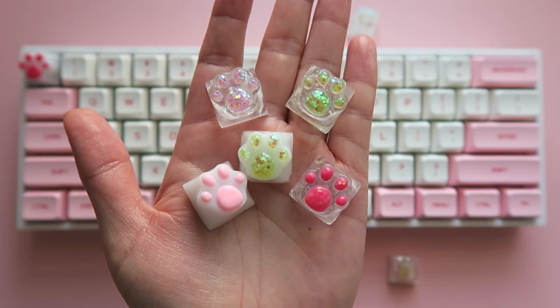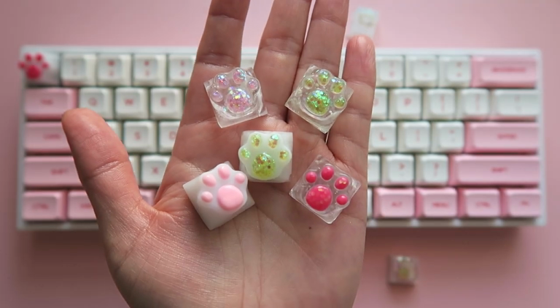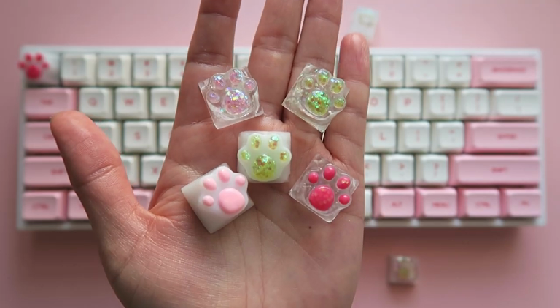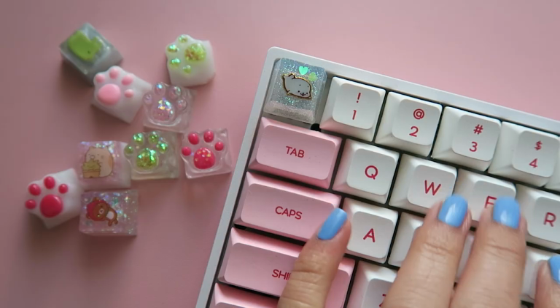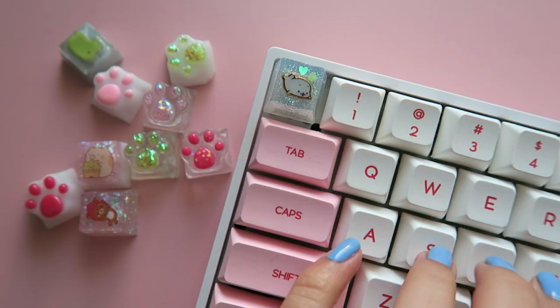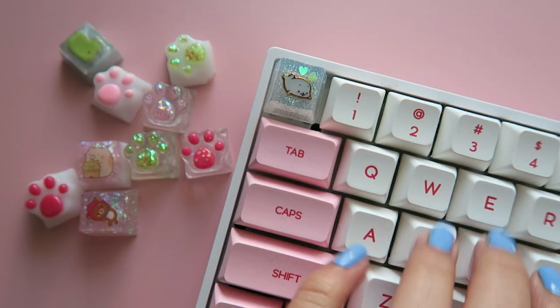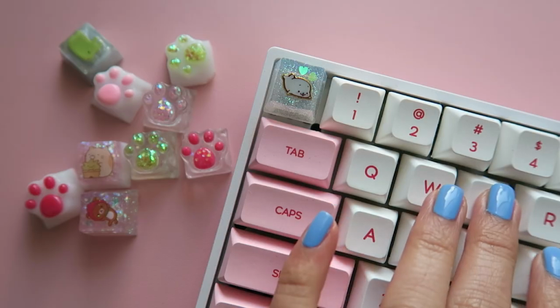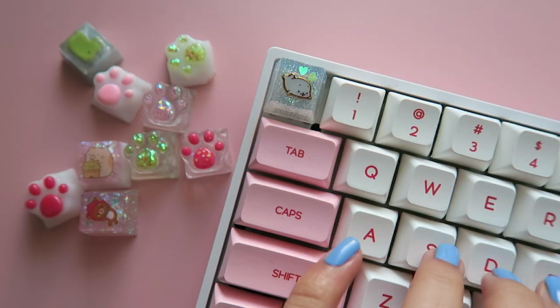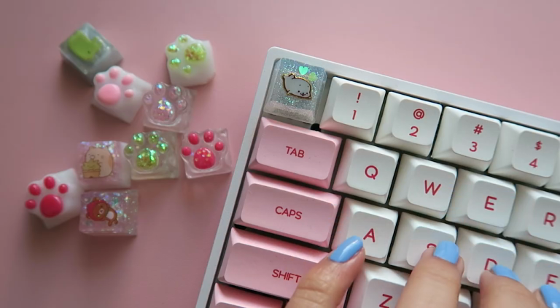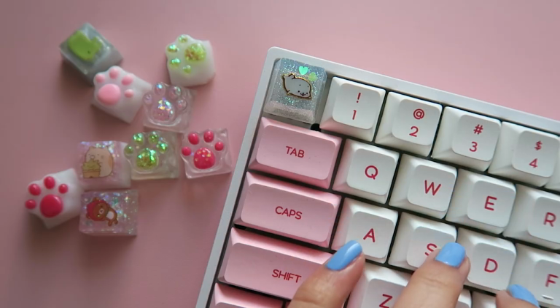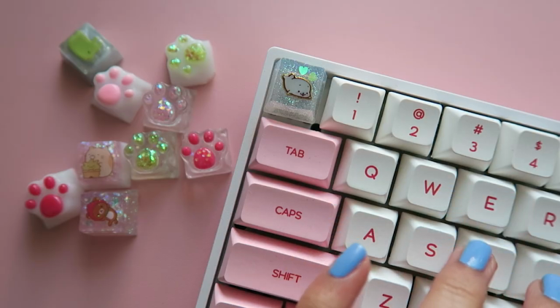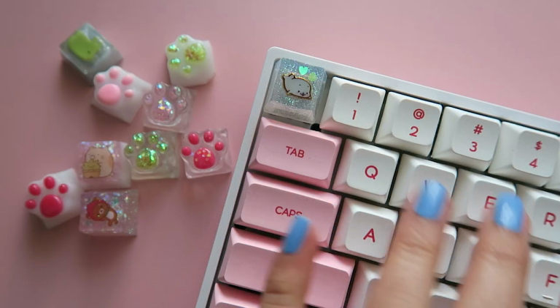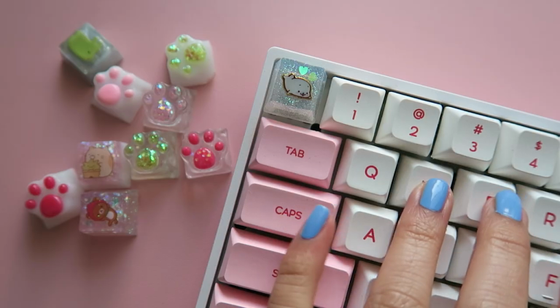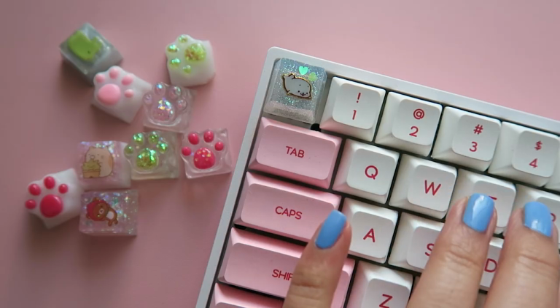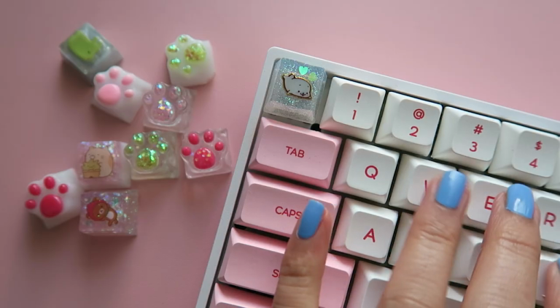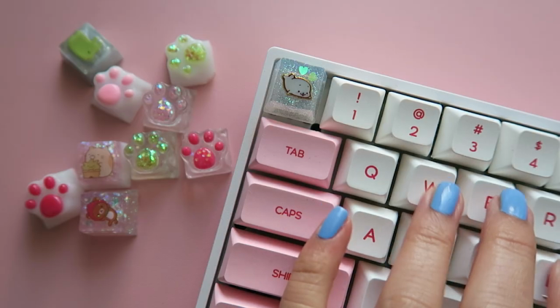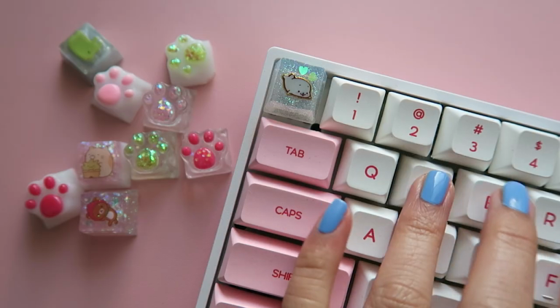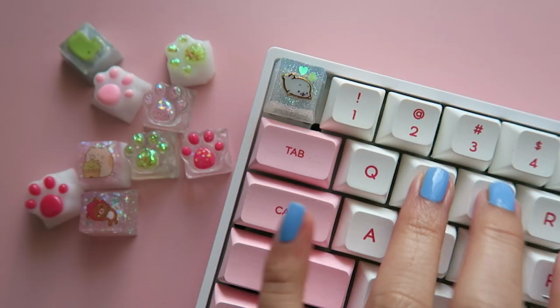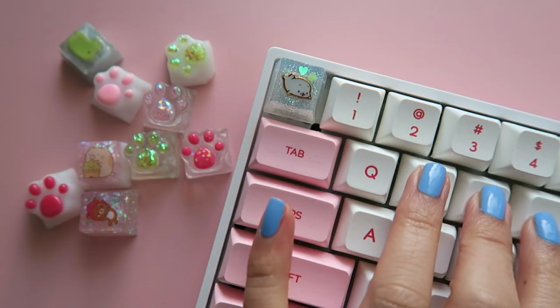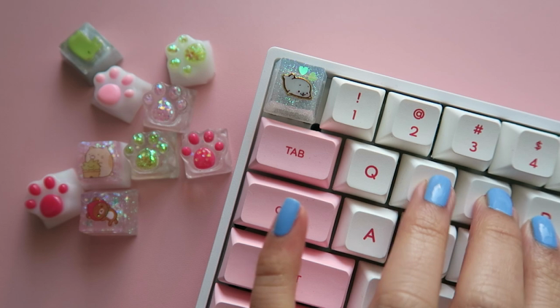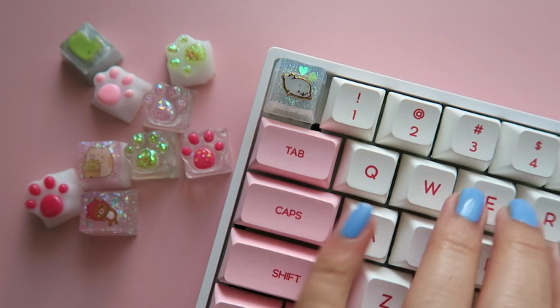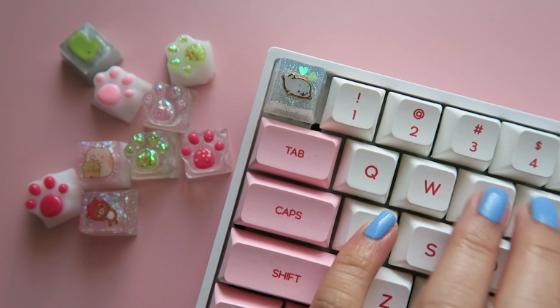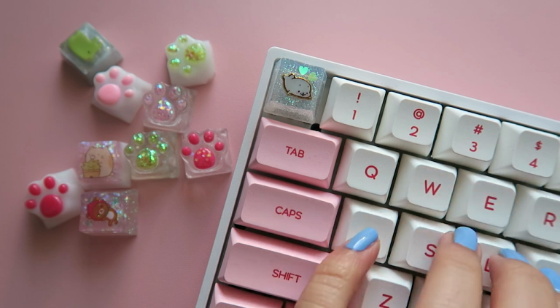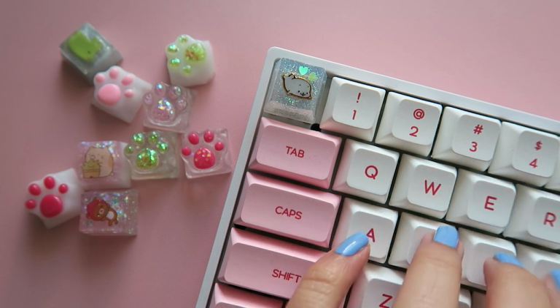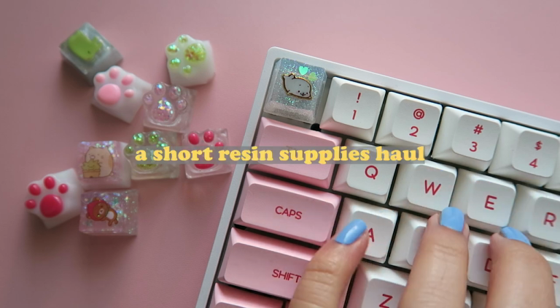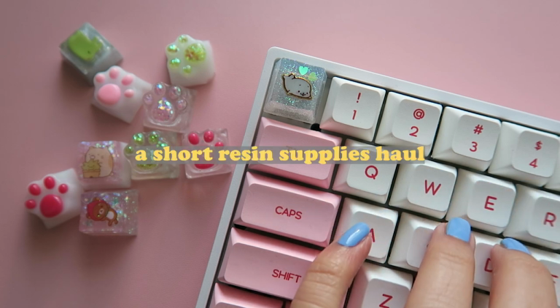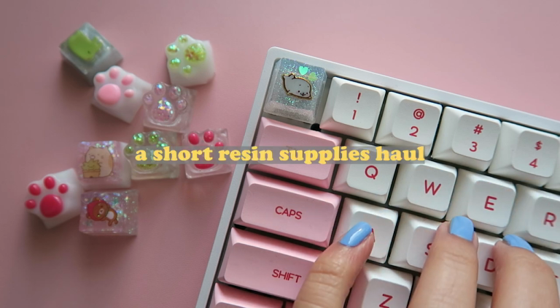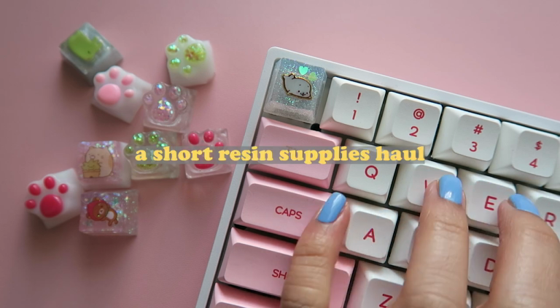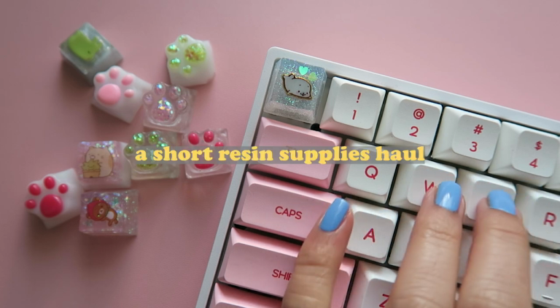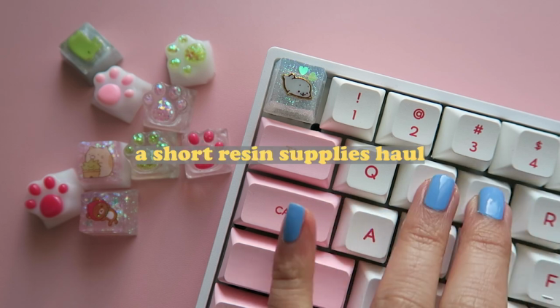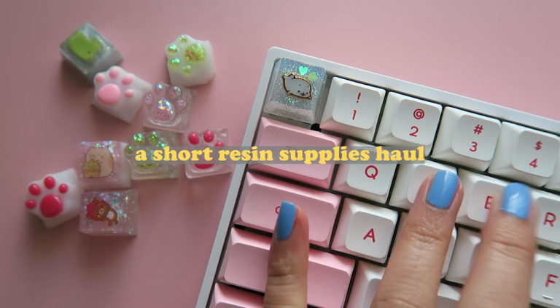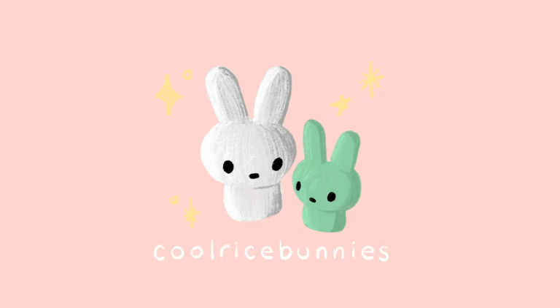So in today's video, I'm going to be making some custom keycaps out of resin for the very first time. Will I fail? Will they all be a success? Let's find out. But first, a short resin supplies haul.